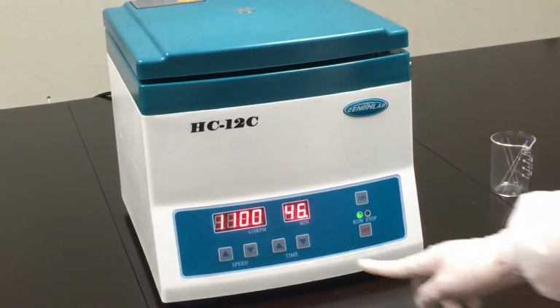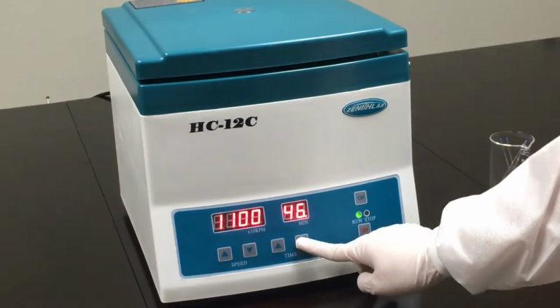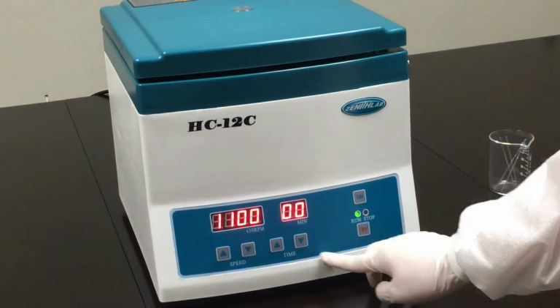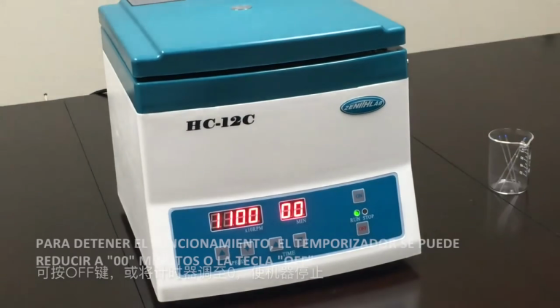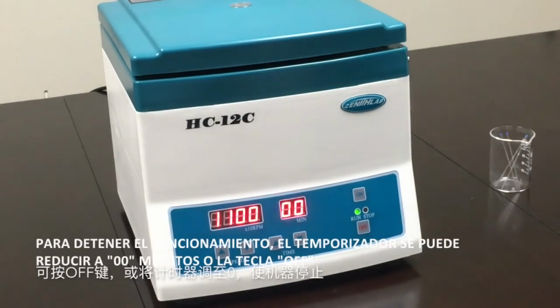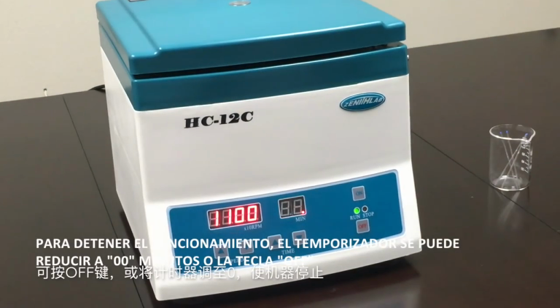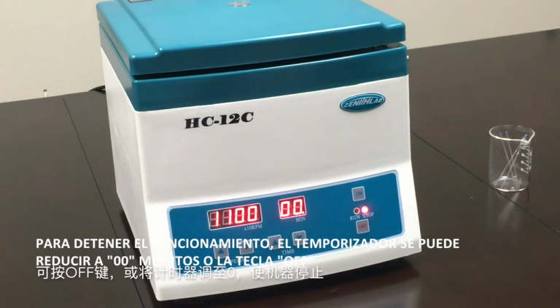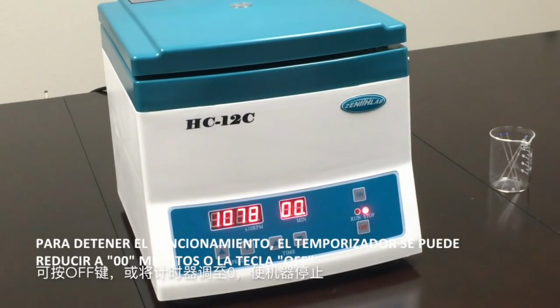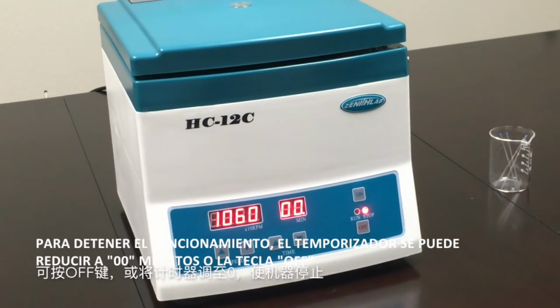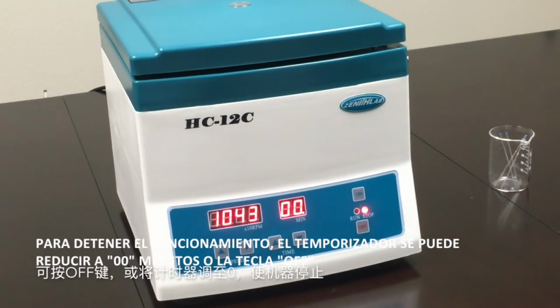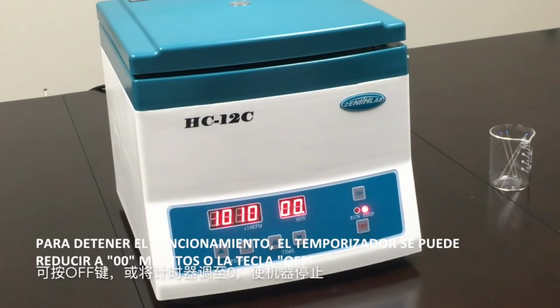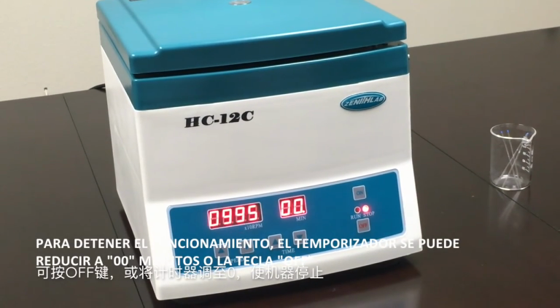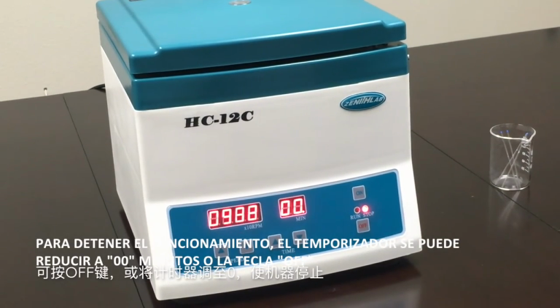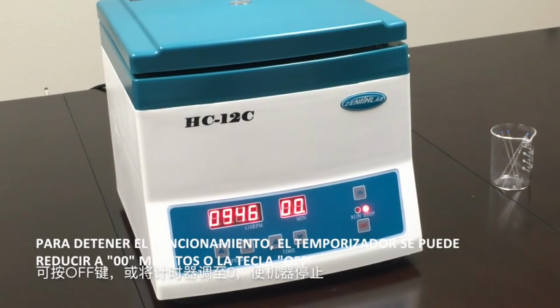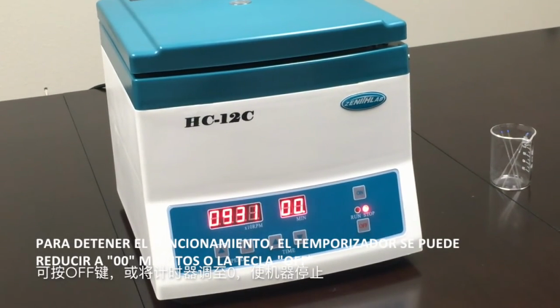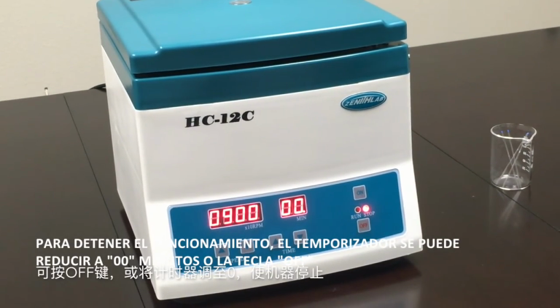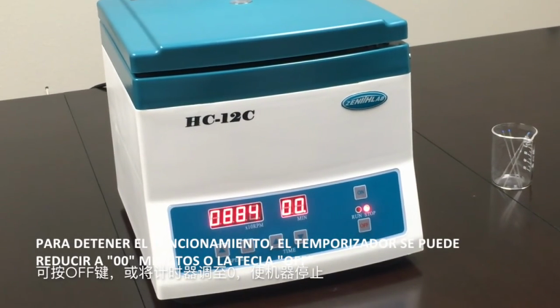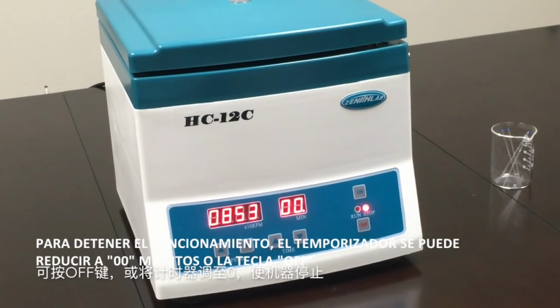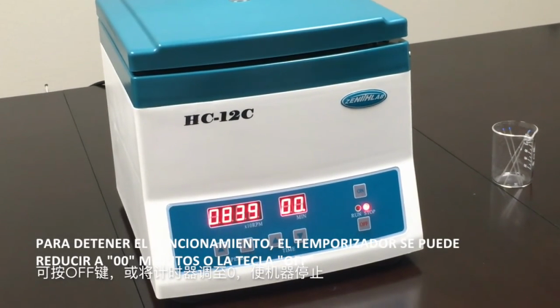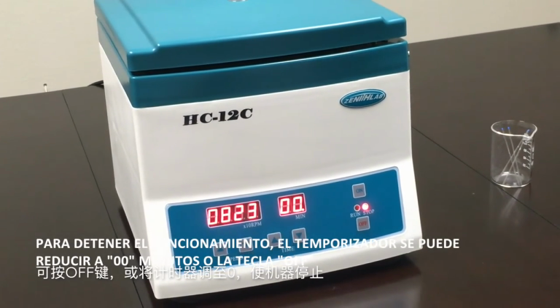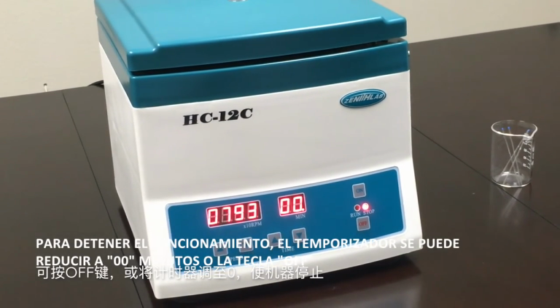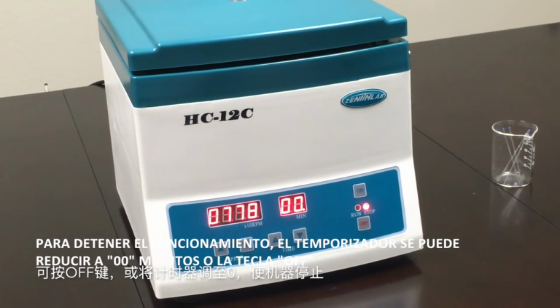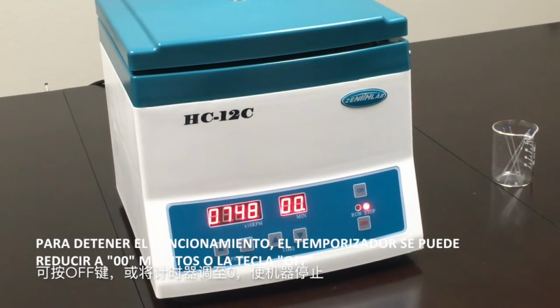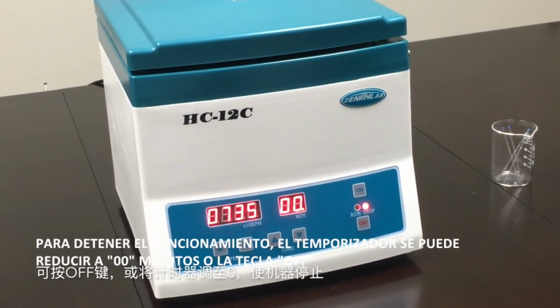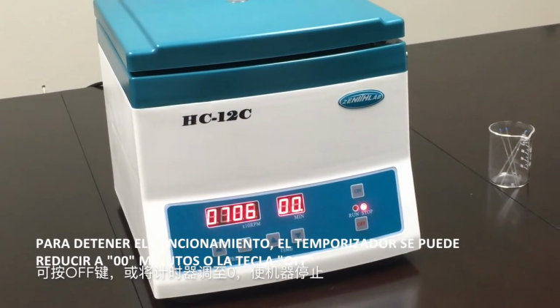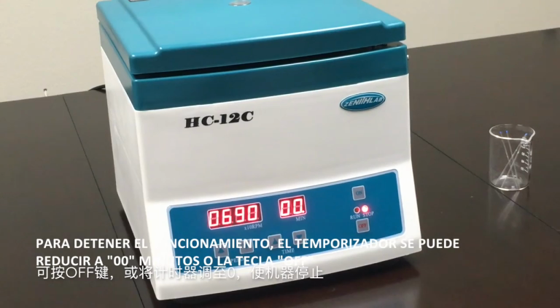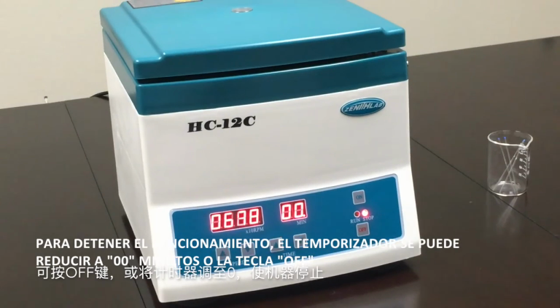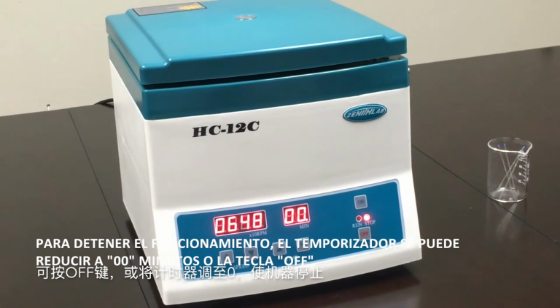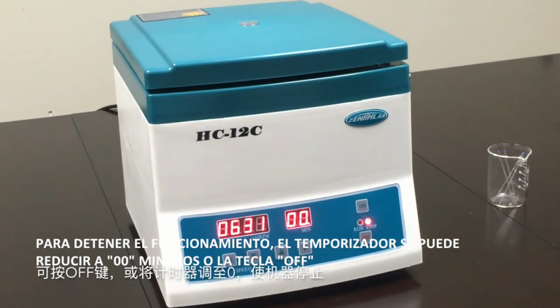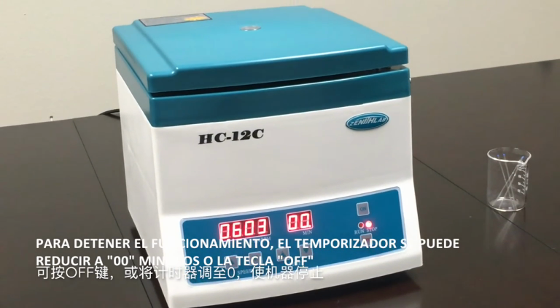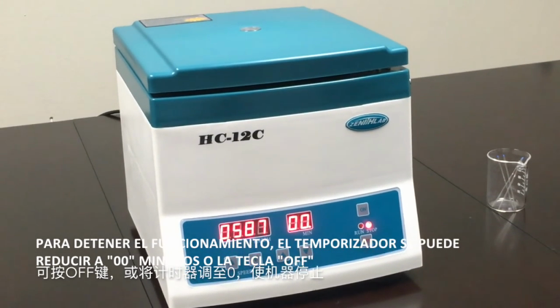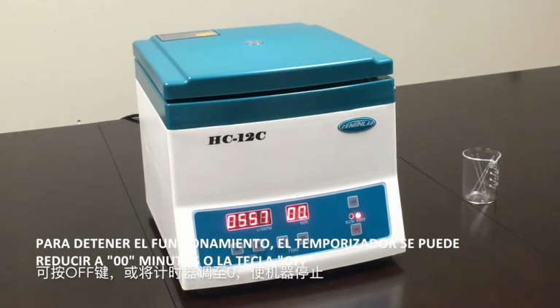To stop operation, the timer can be reduced to zero or press off.